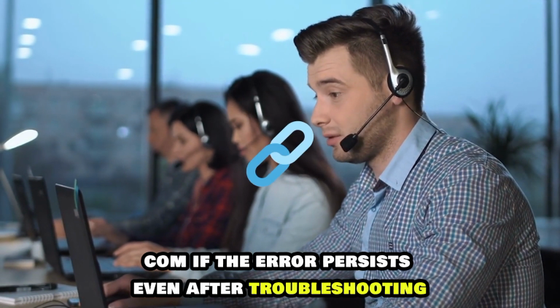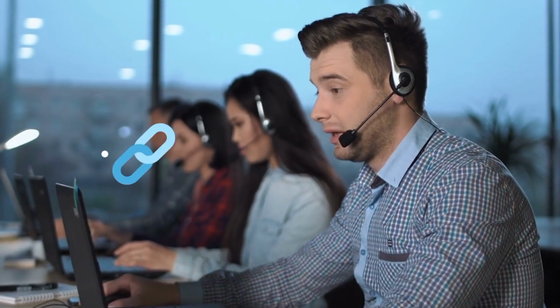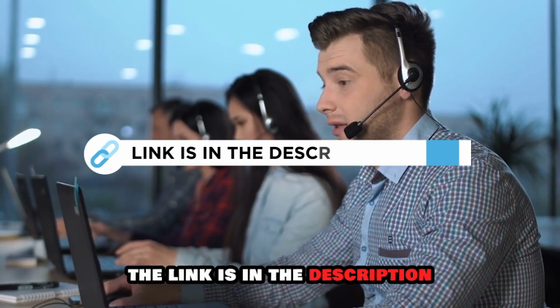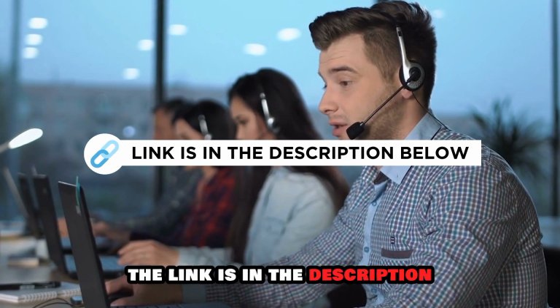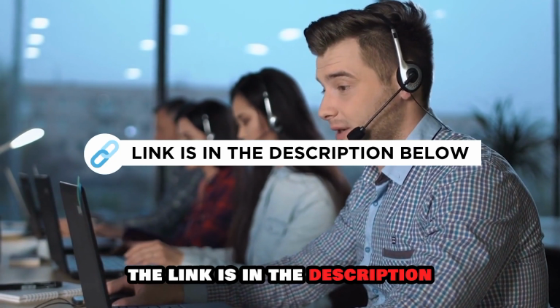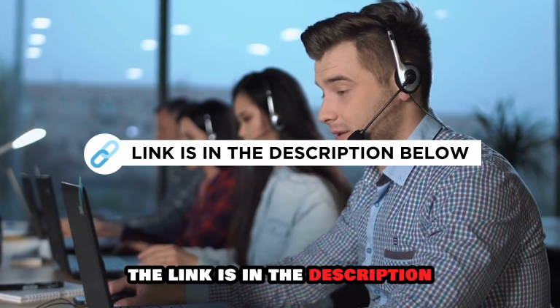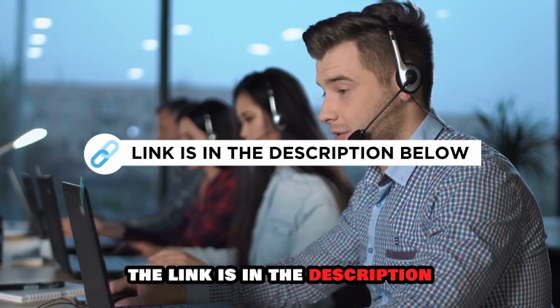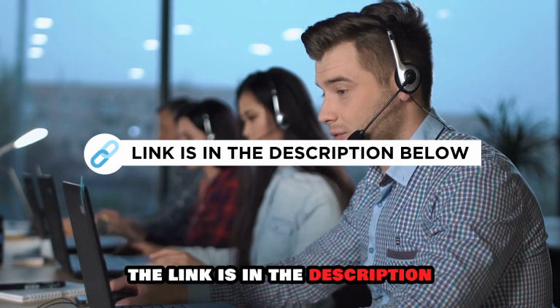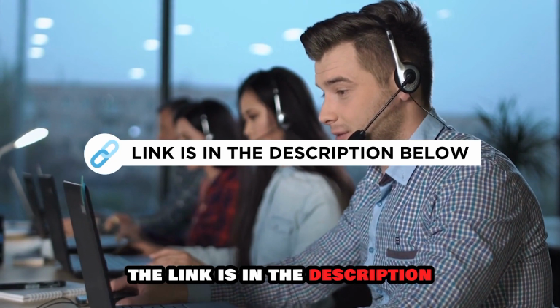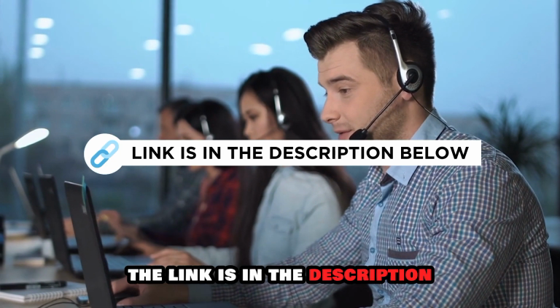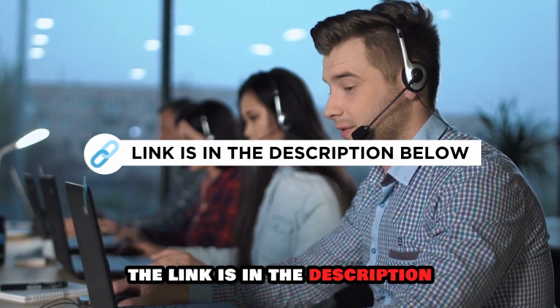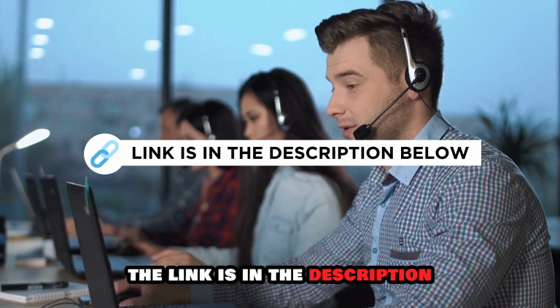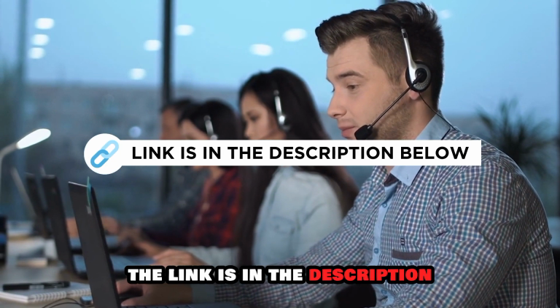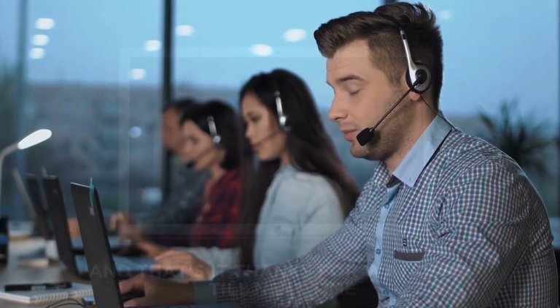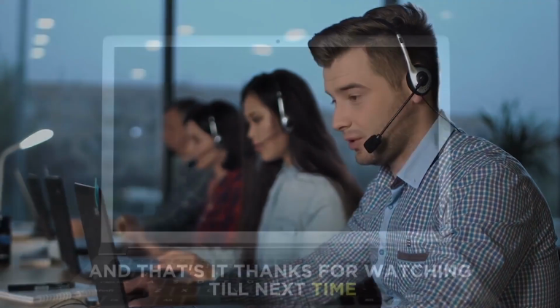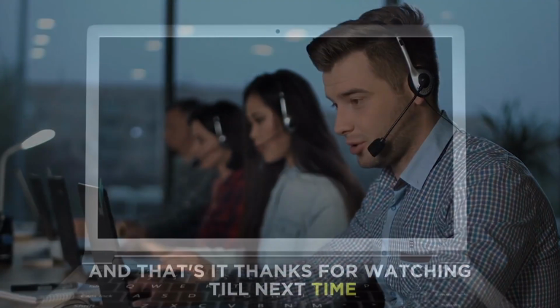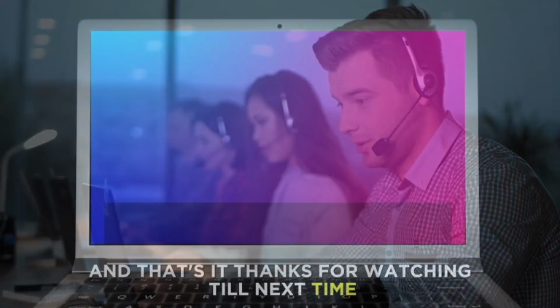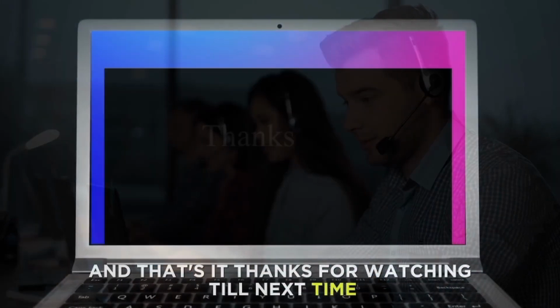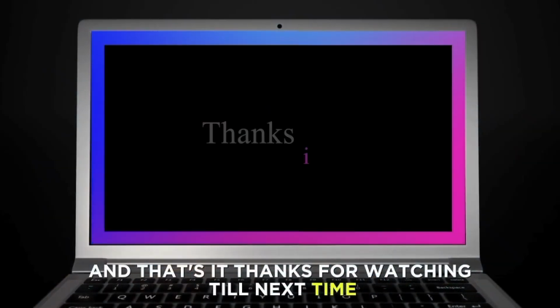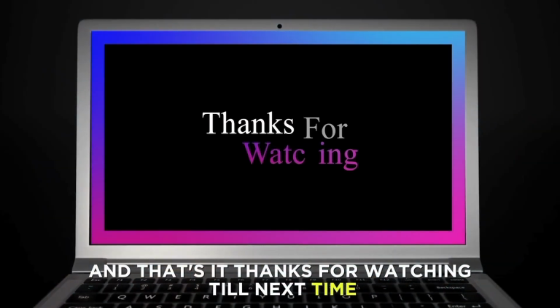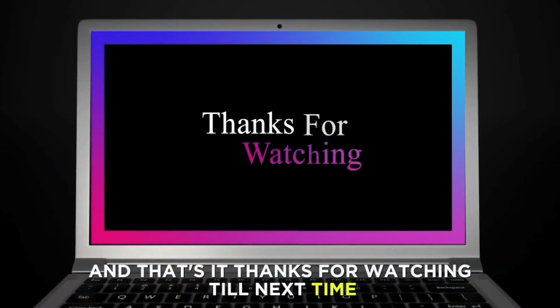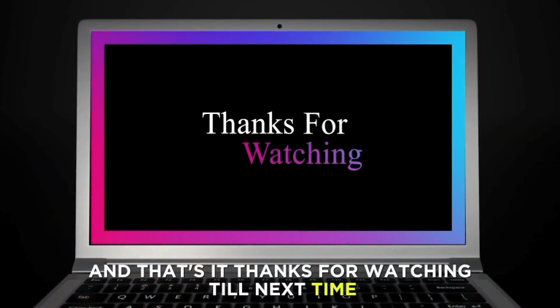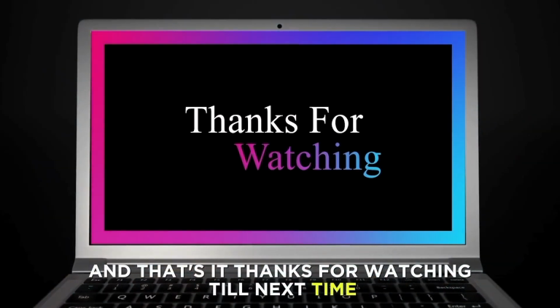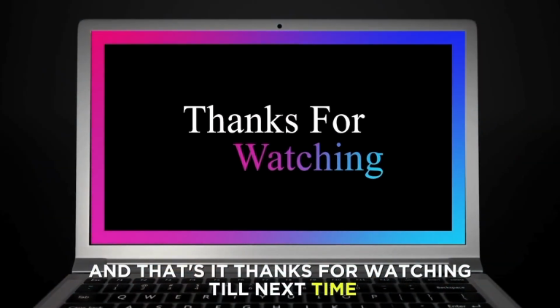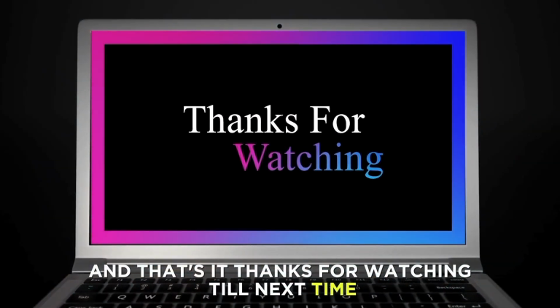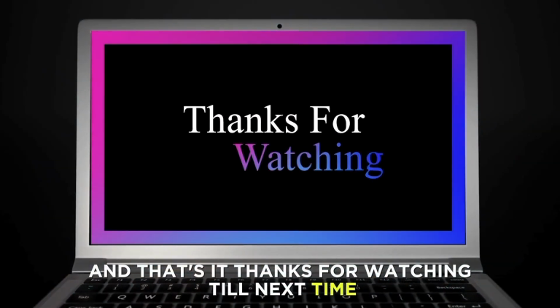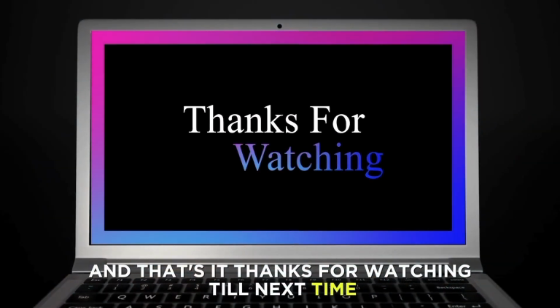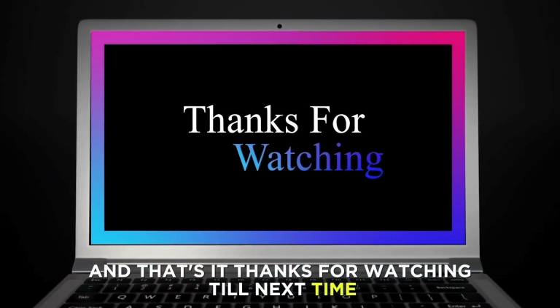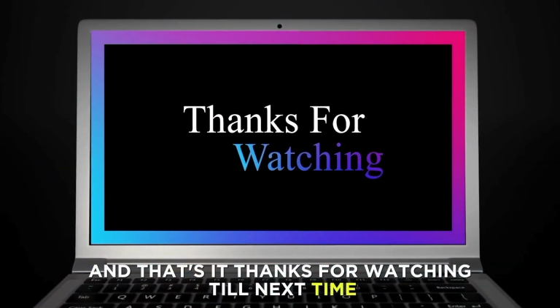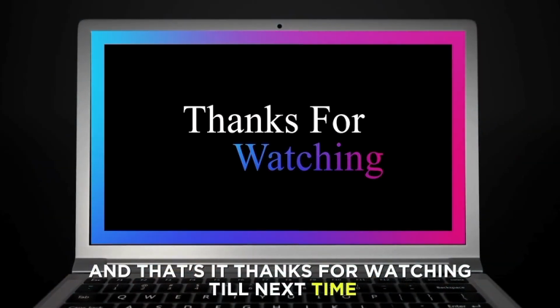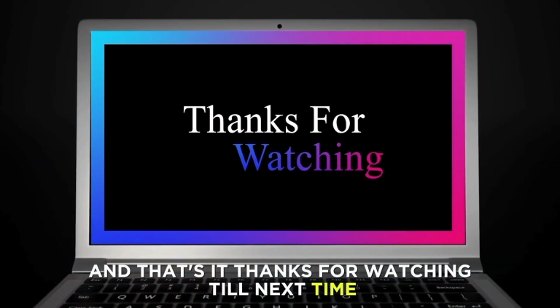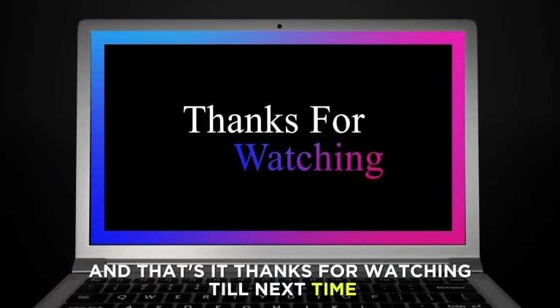The link is in the description. And that's it. Thanks for watching. Till next time.